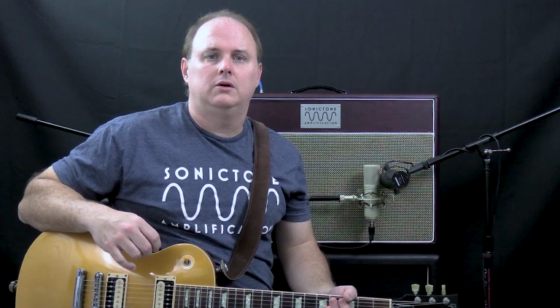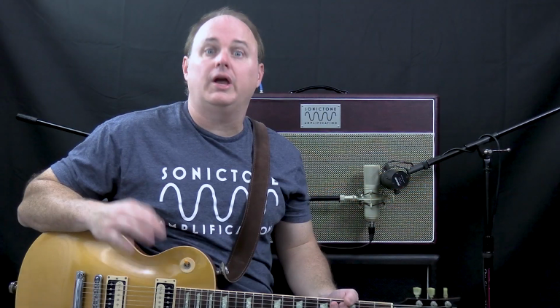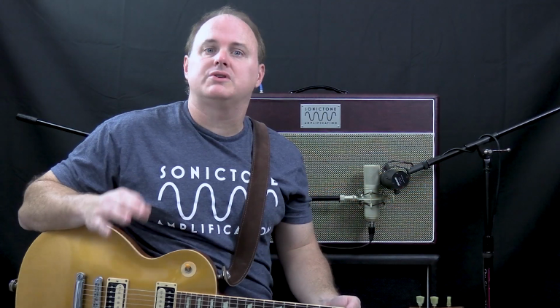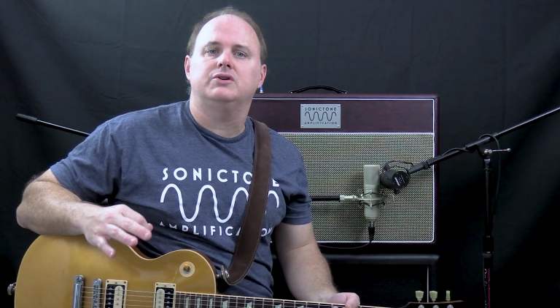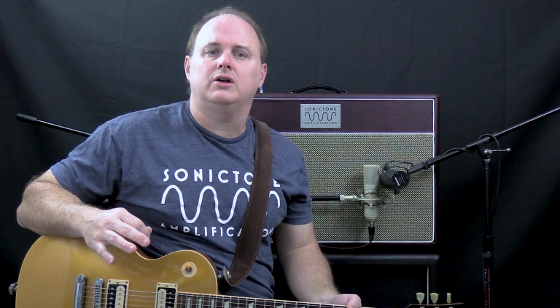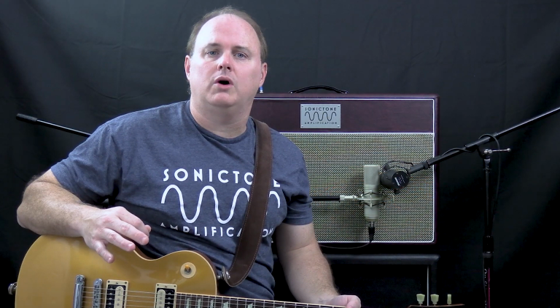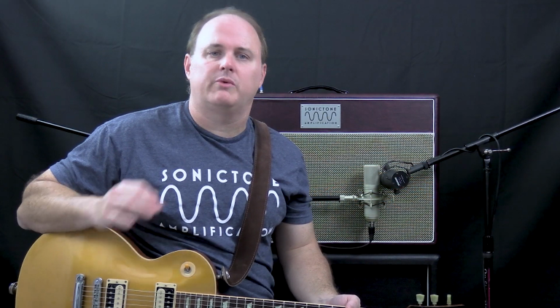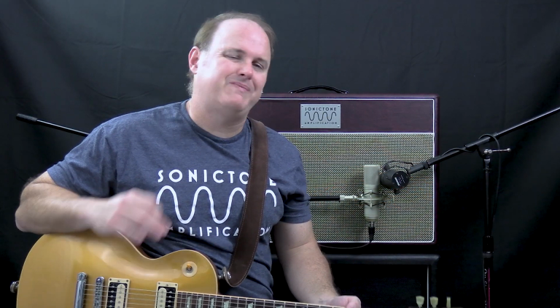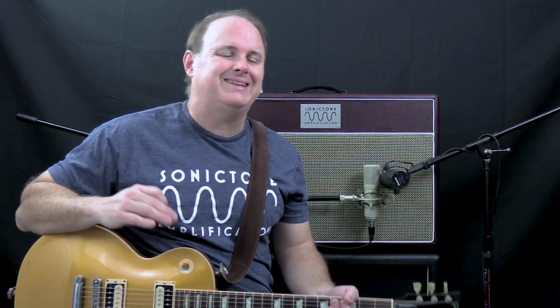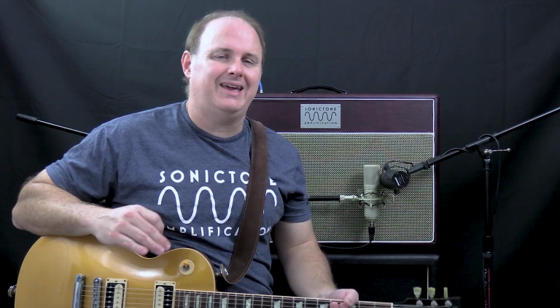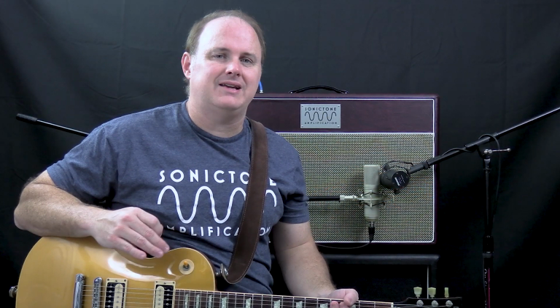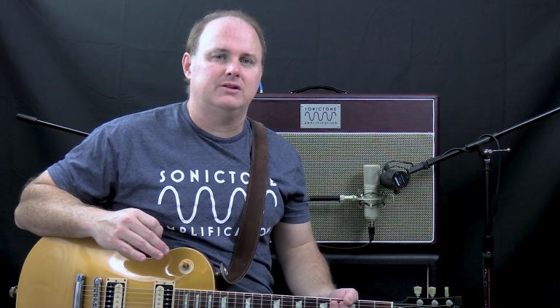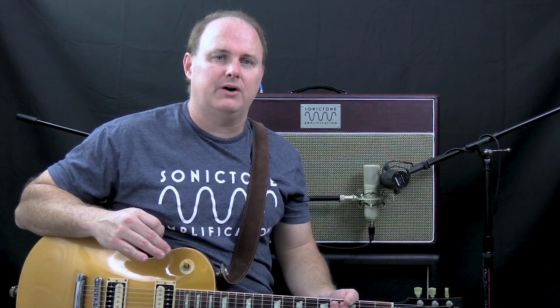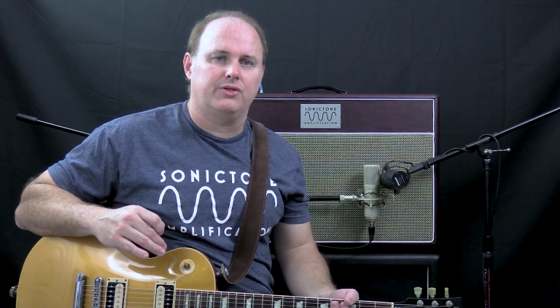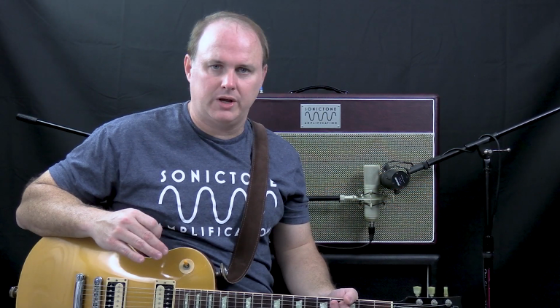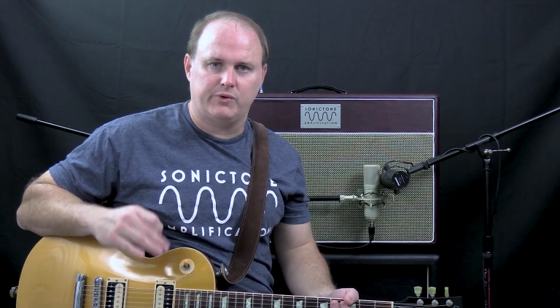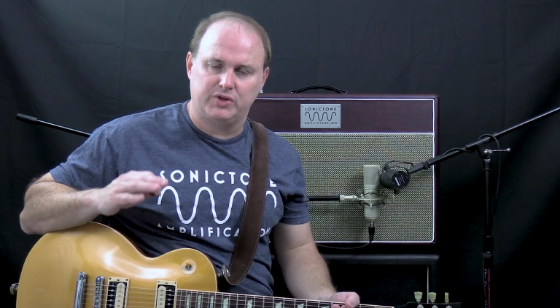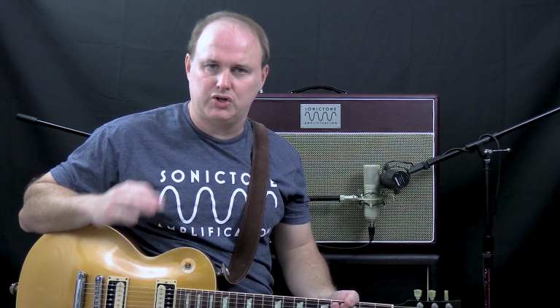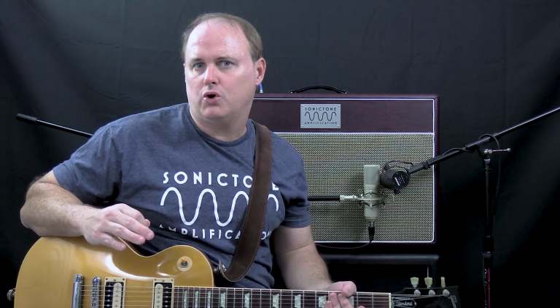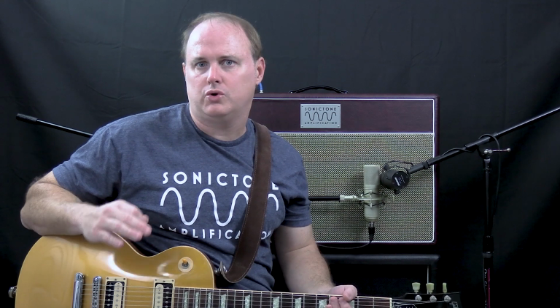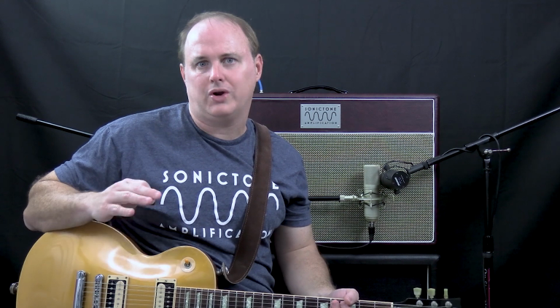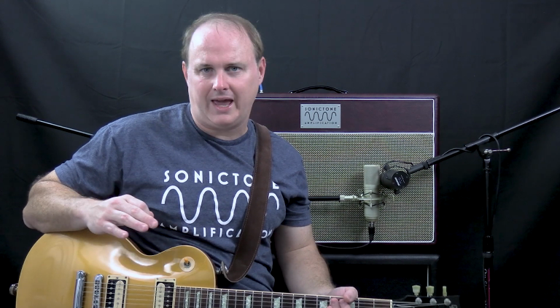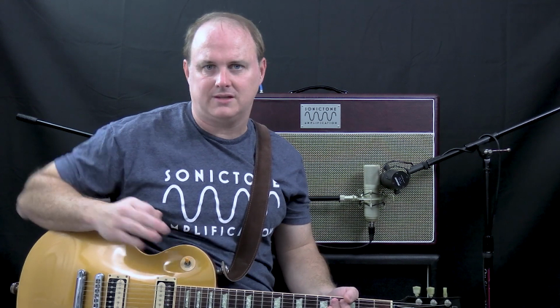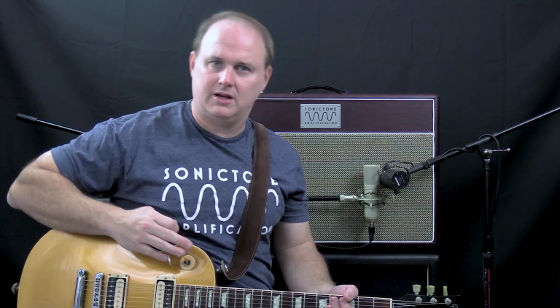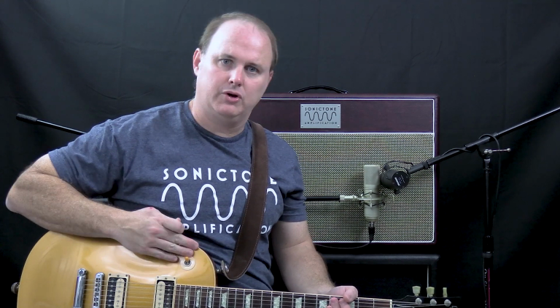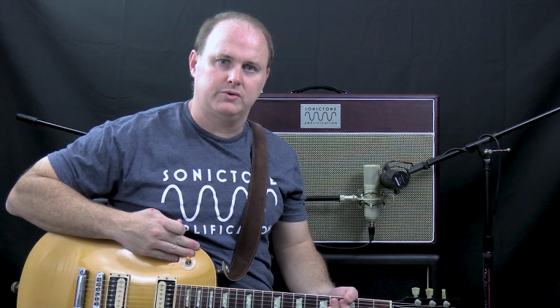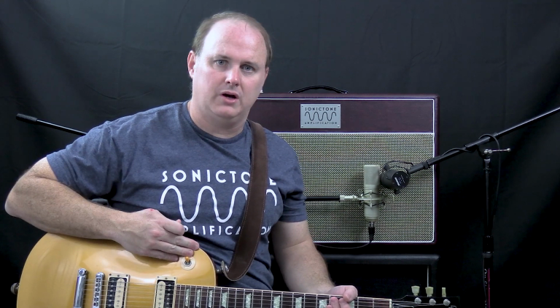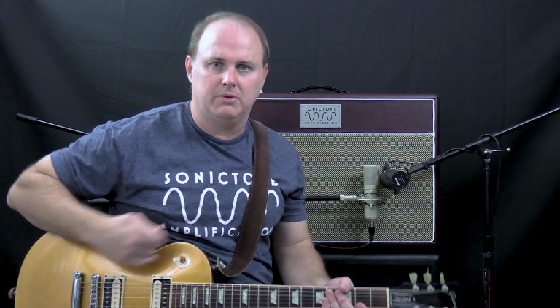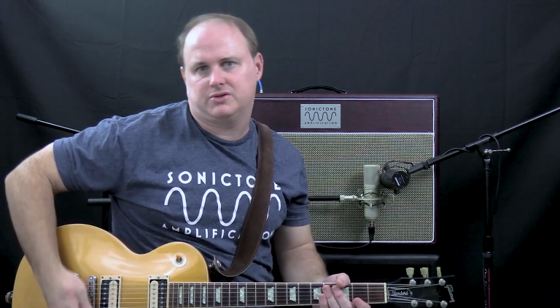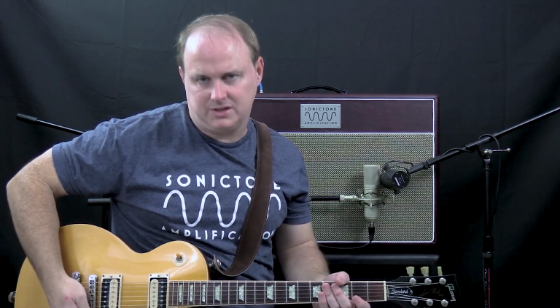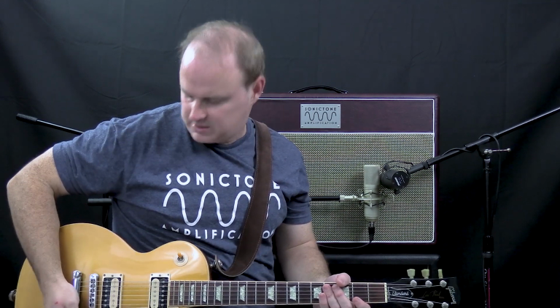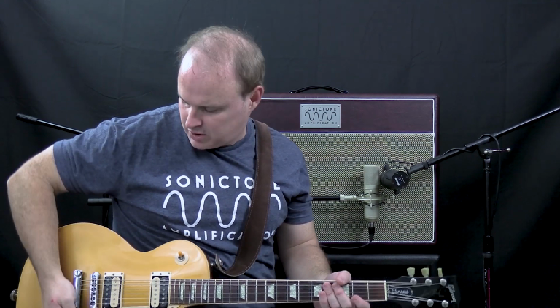Okay, we're still on channel 1 but we backed the gain down to about 3 and put the tone on 8 to see how it goes with the humbuckers in this Les Paul.